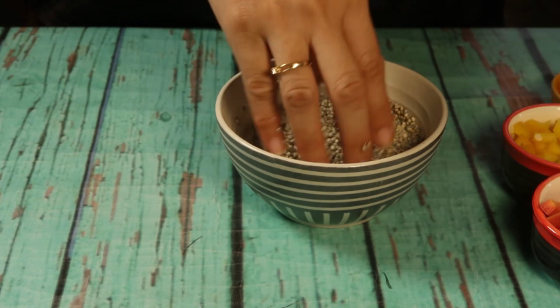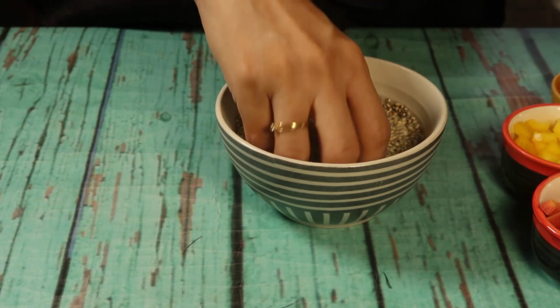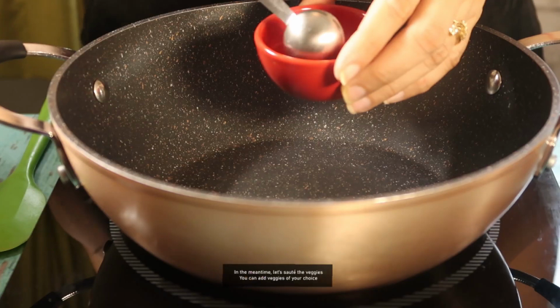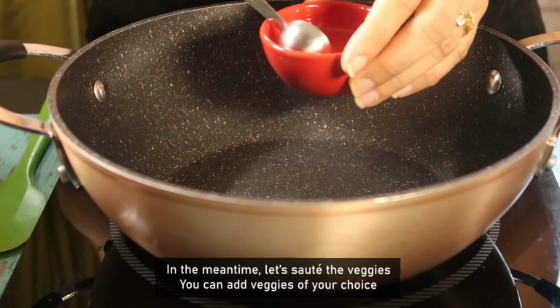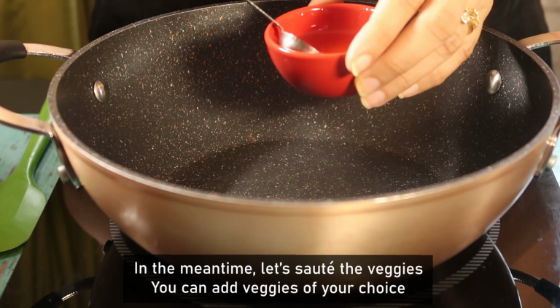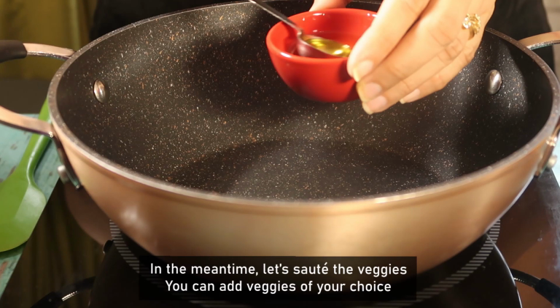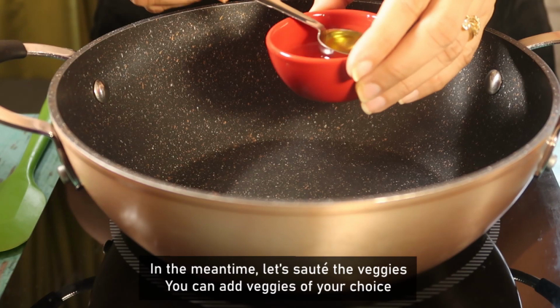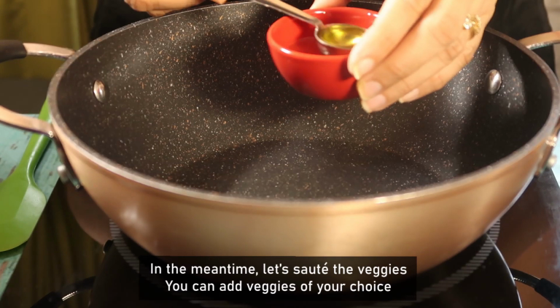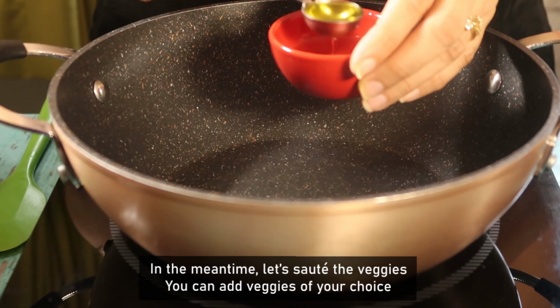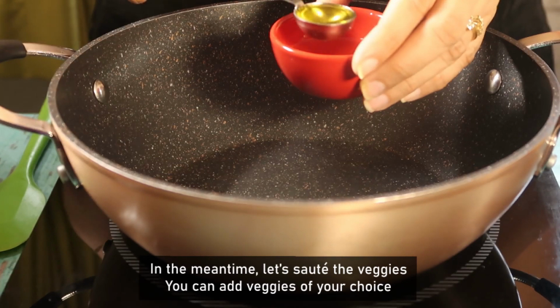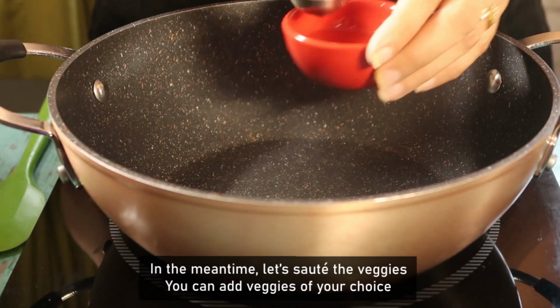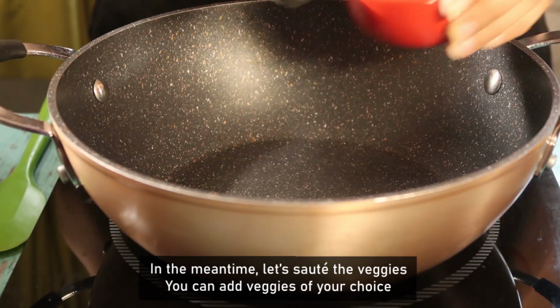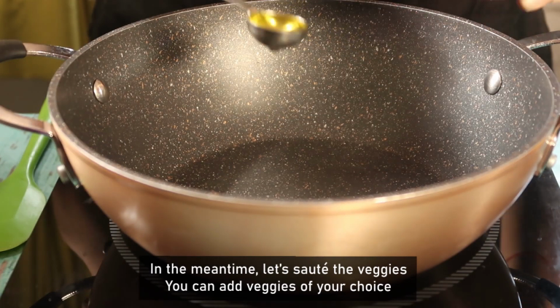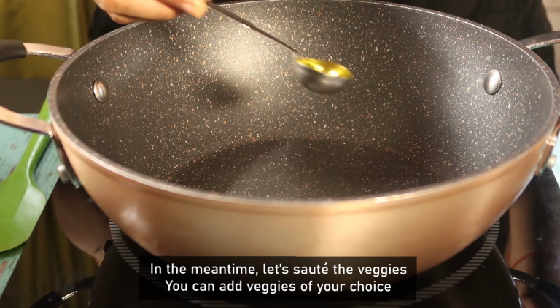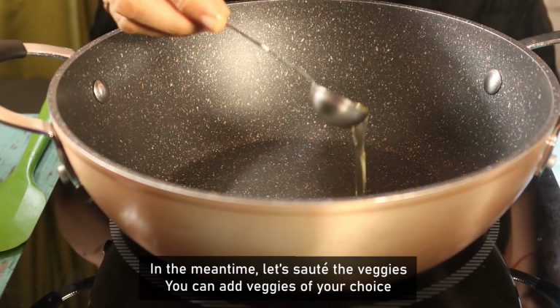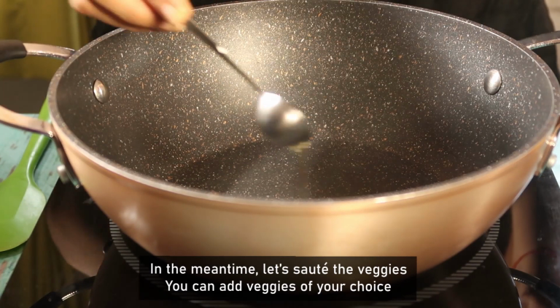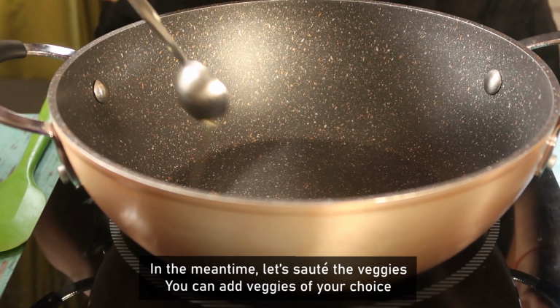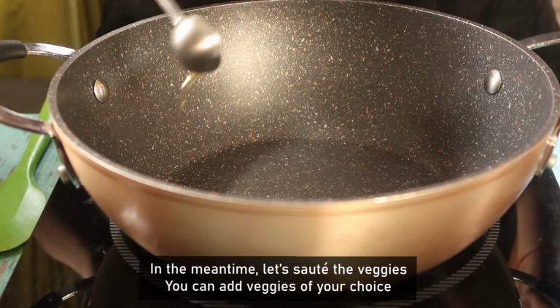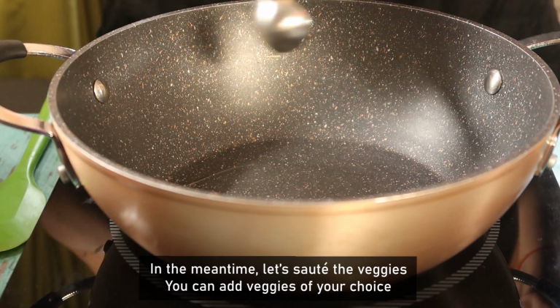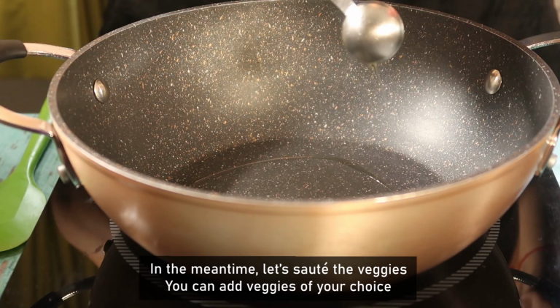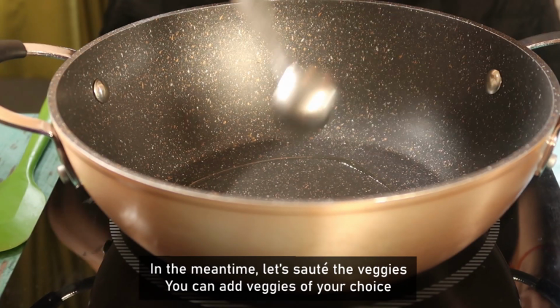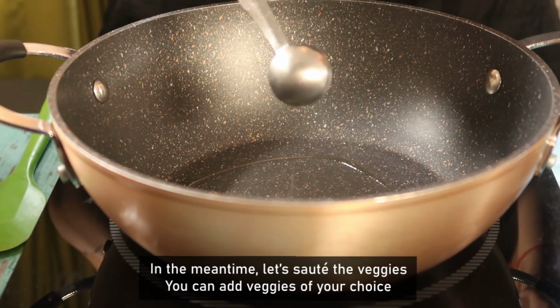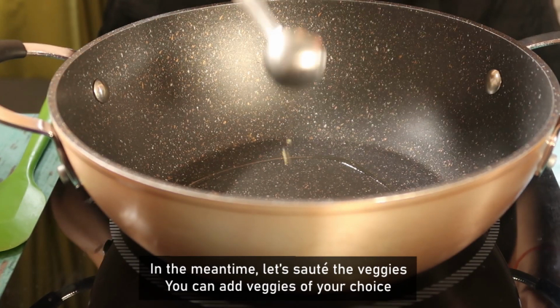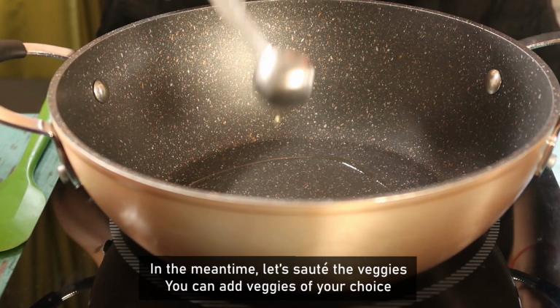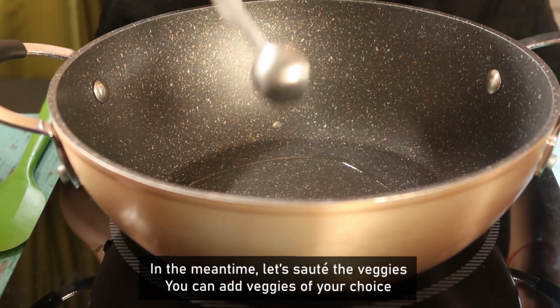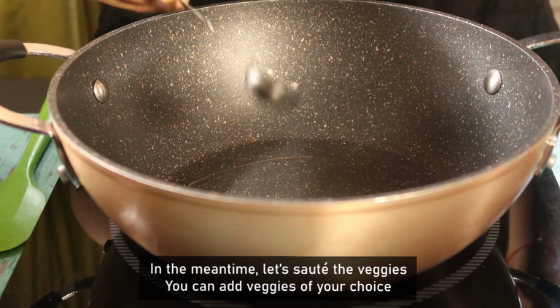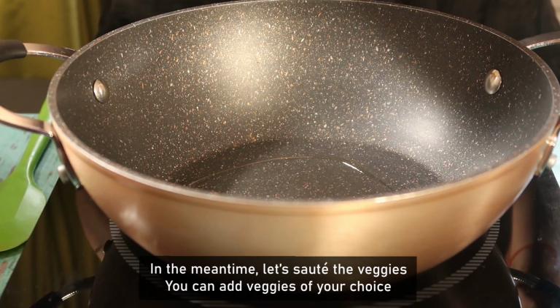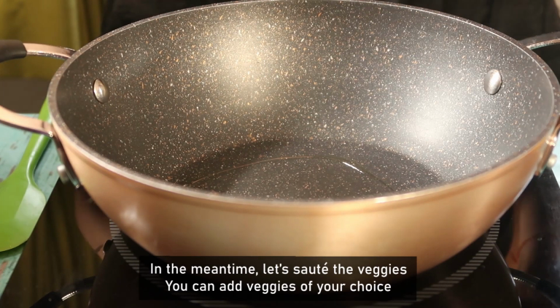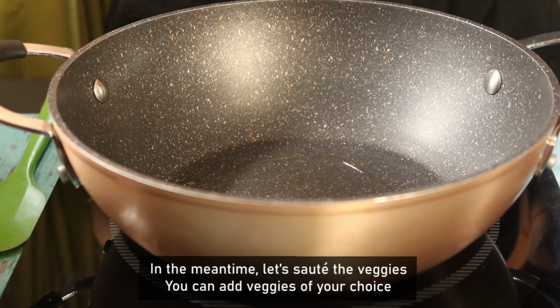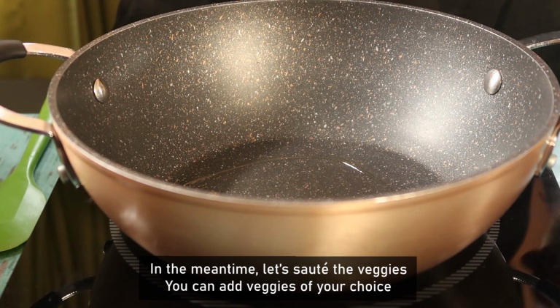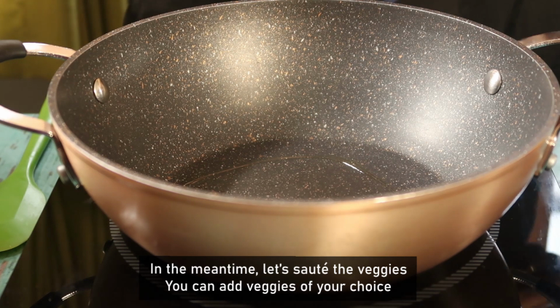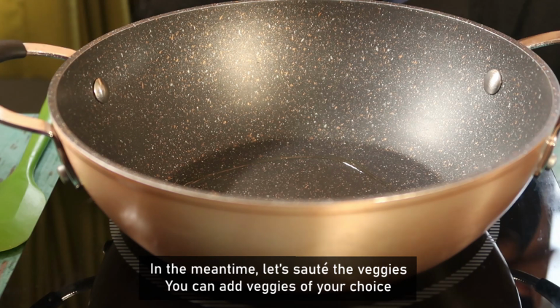In the meantime, we will sauté the vegetables so that they are ready to use.